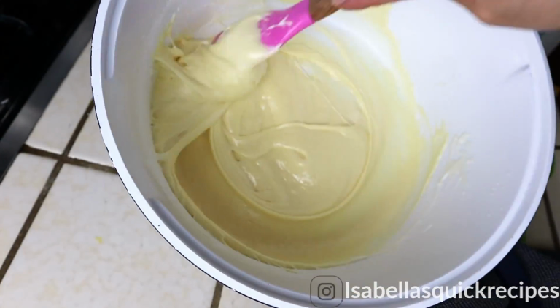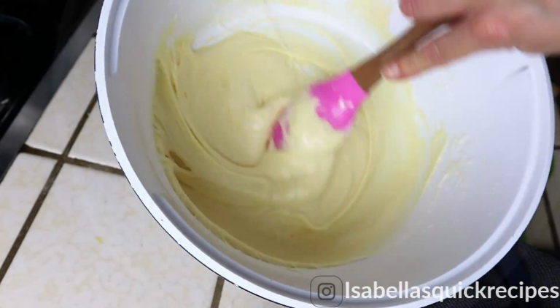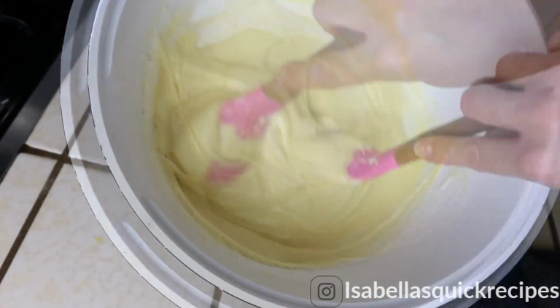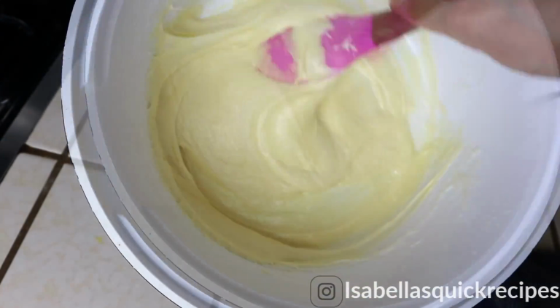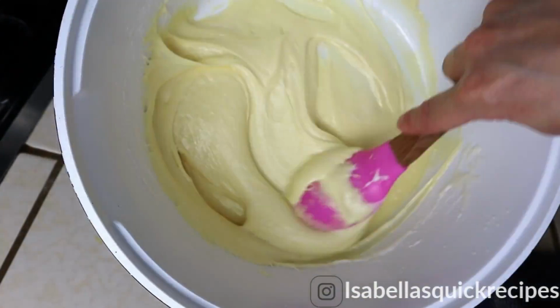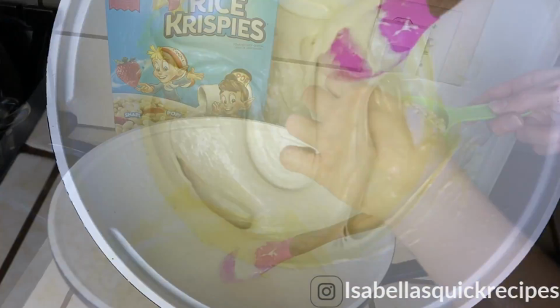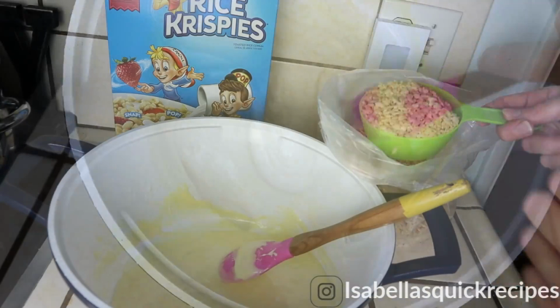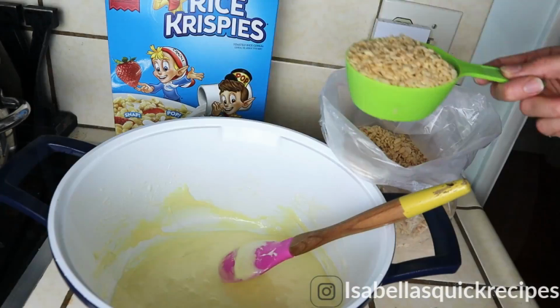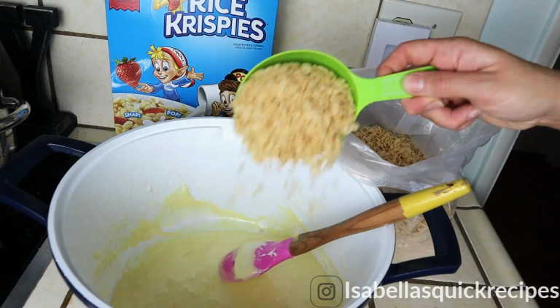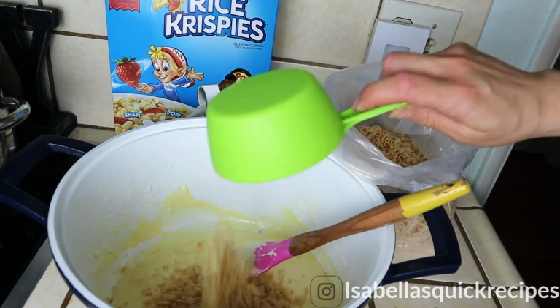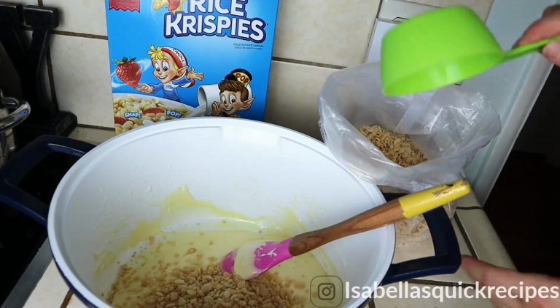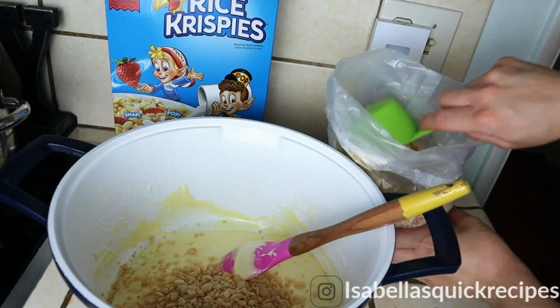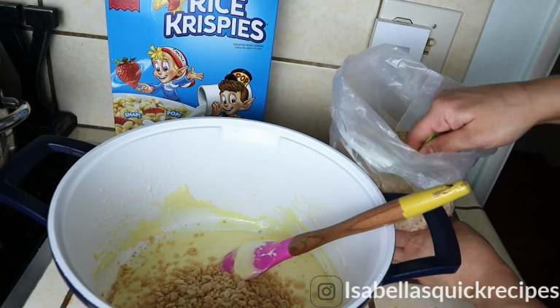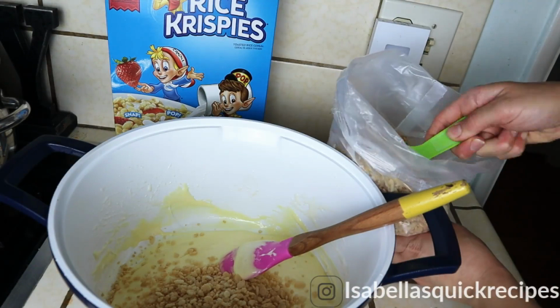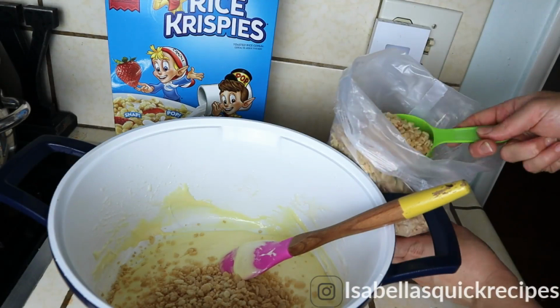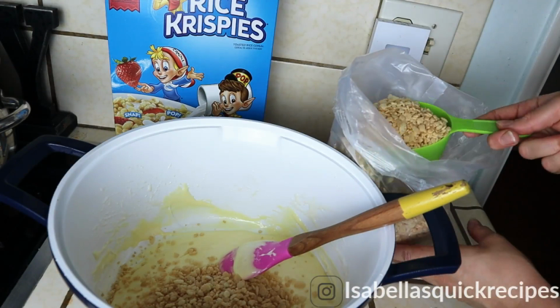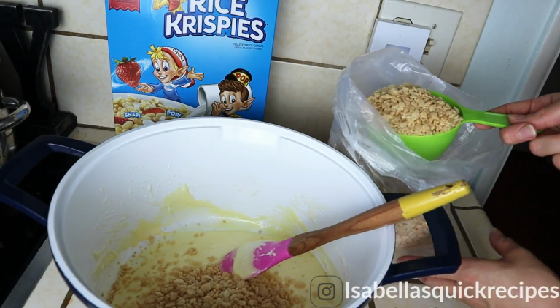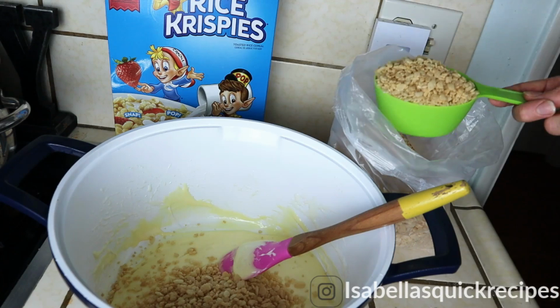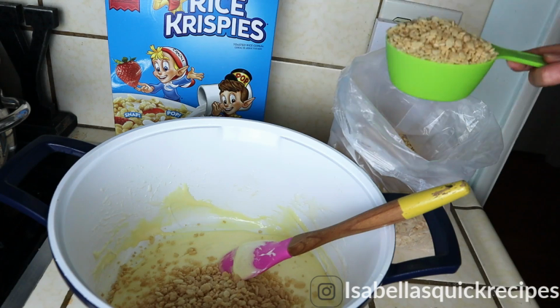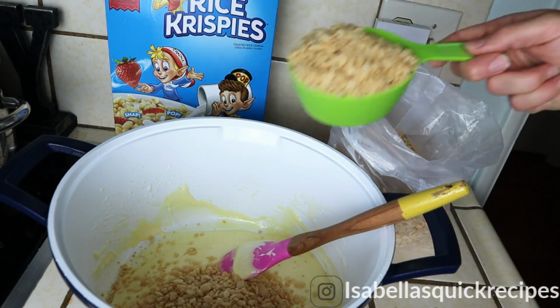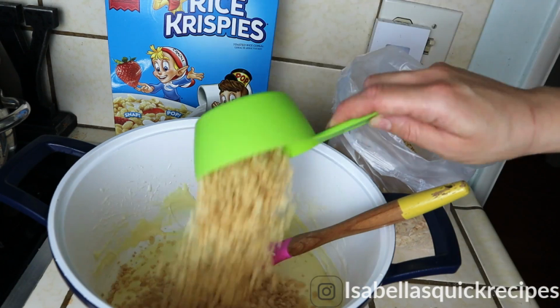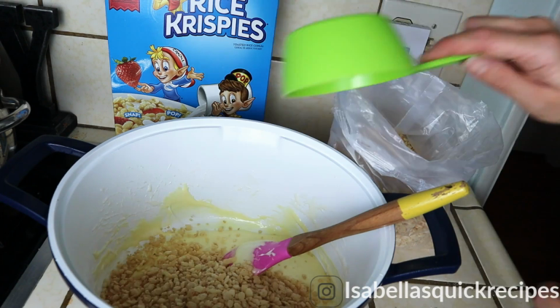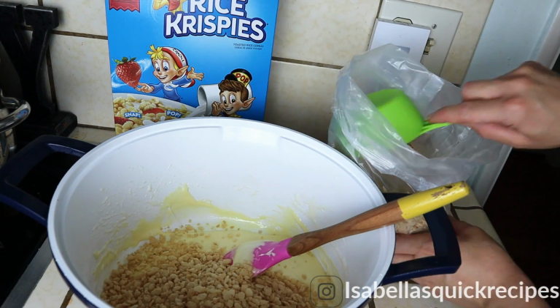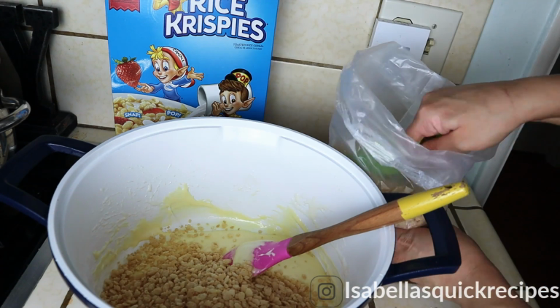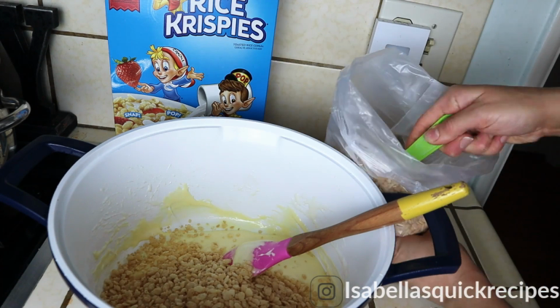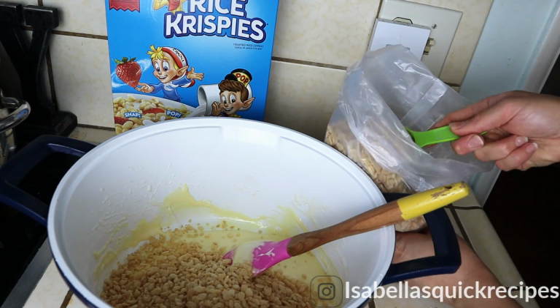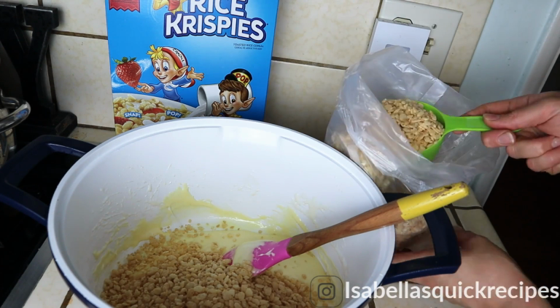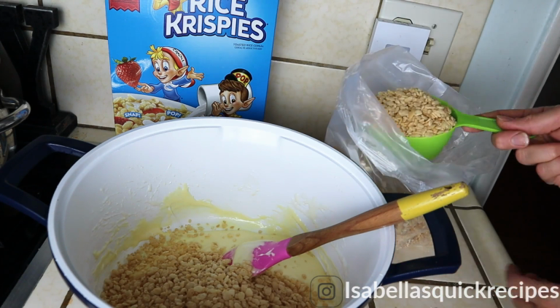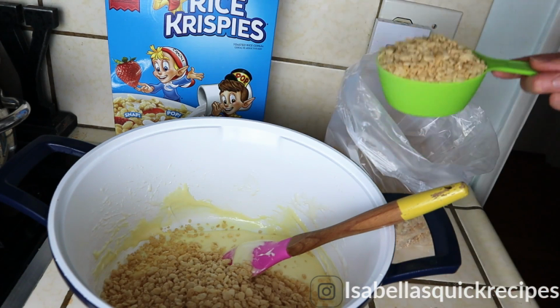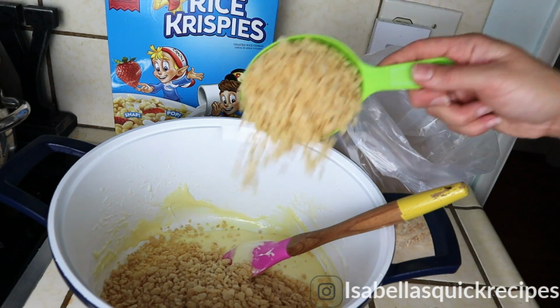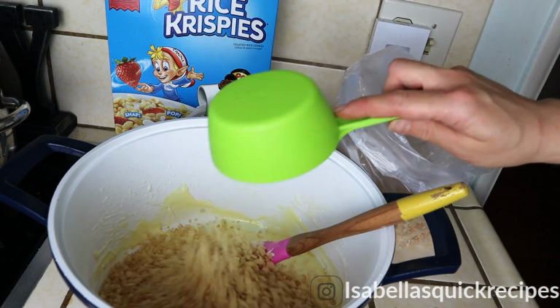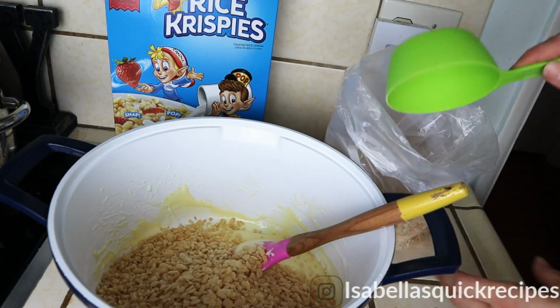Once all of that mix is fully incorporated into the marshmallows, I'm going to go ahead and add six cups of rice krispies cereal and fold it all in.